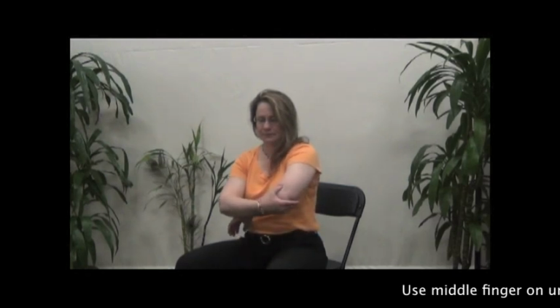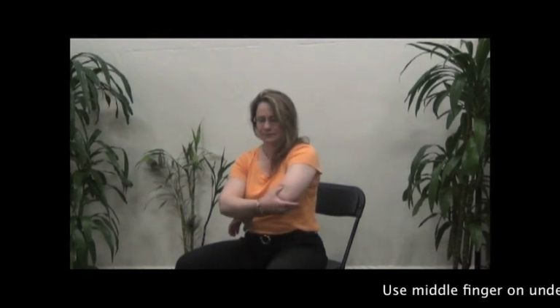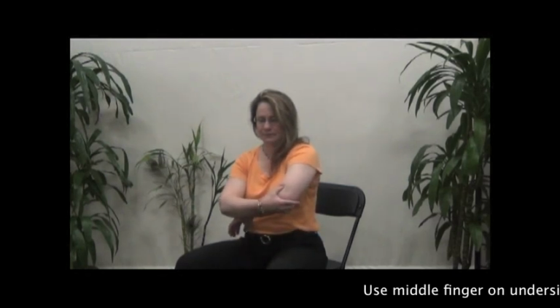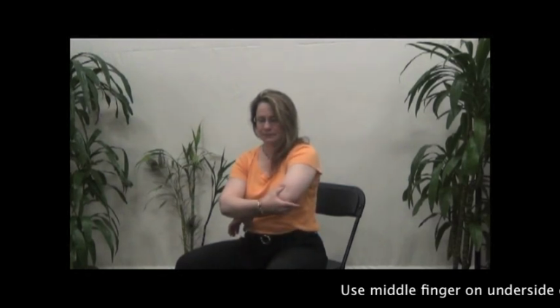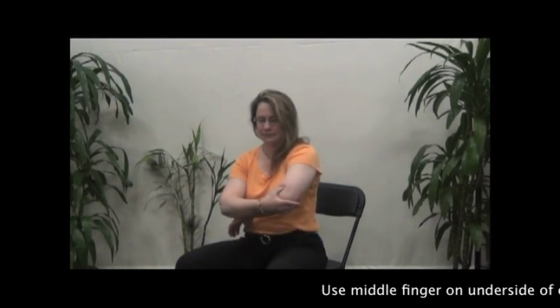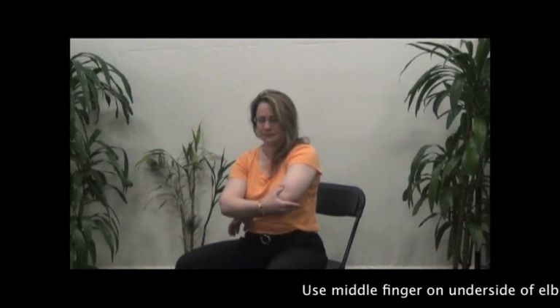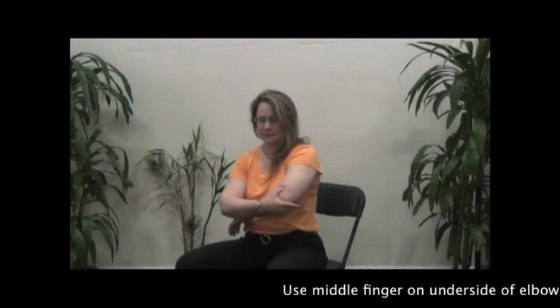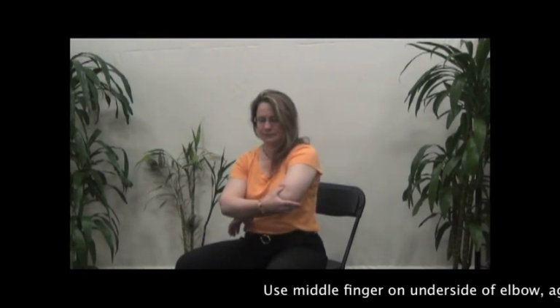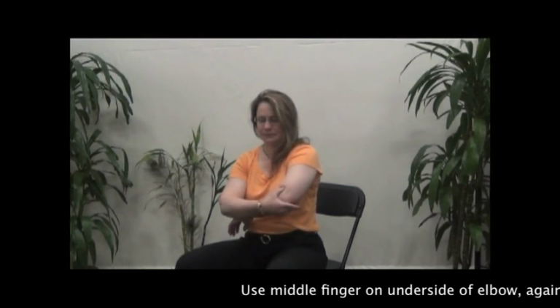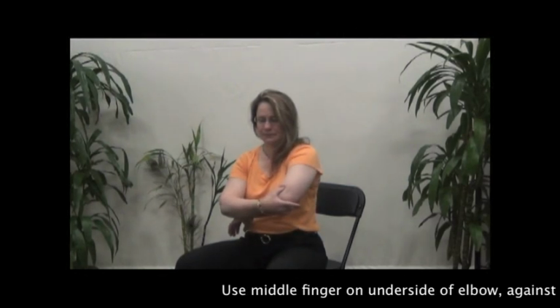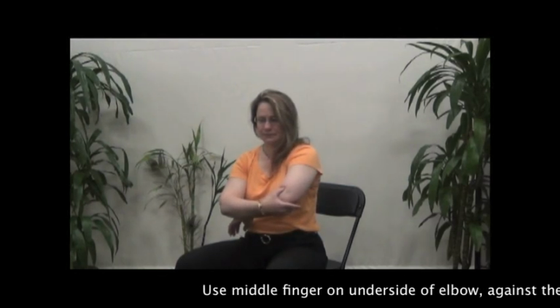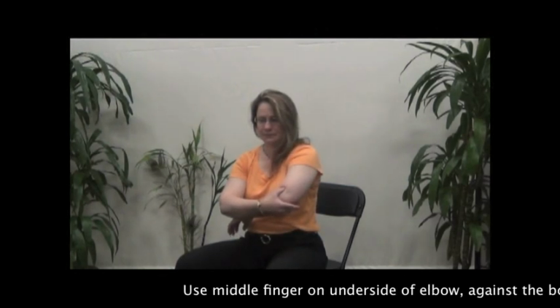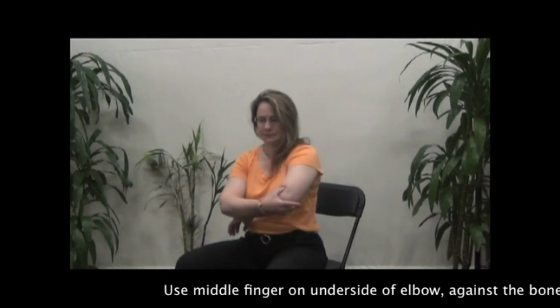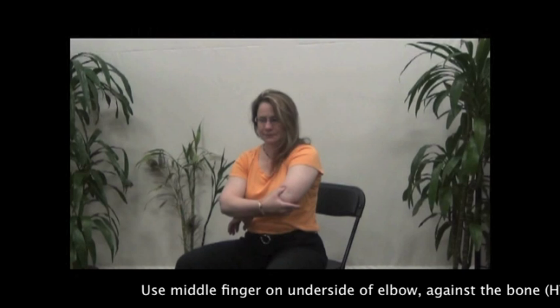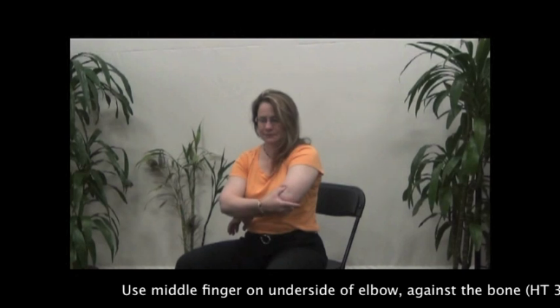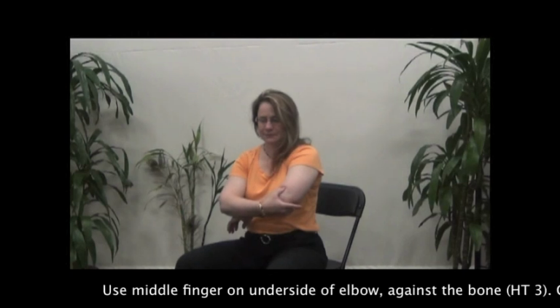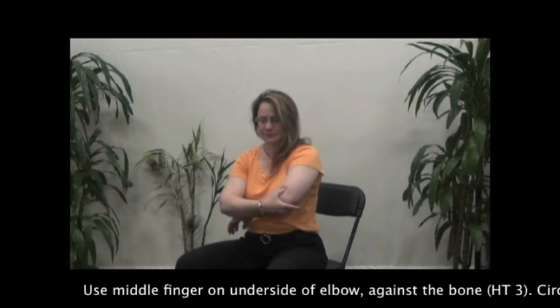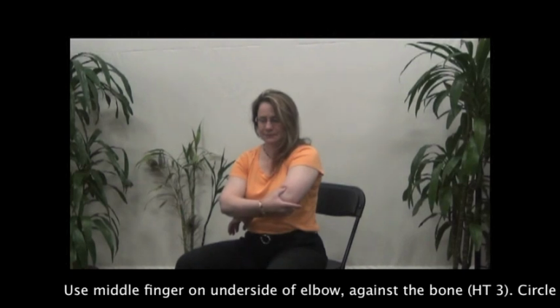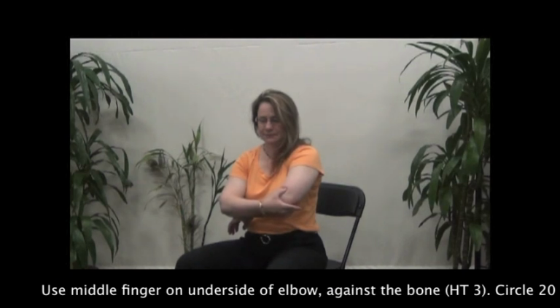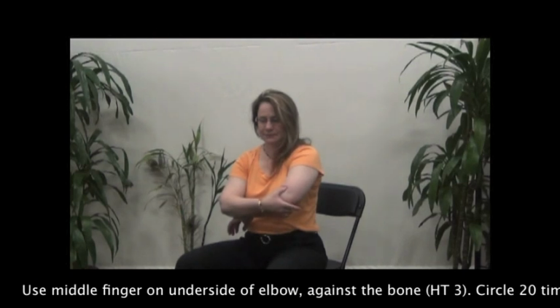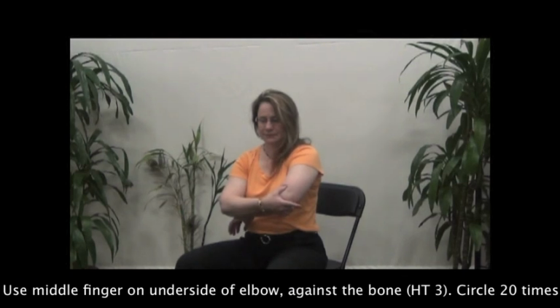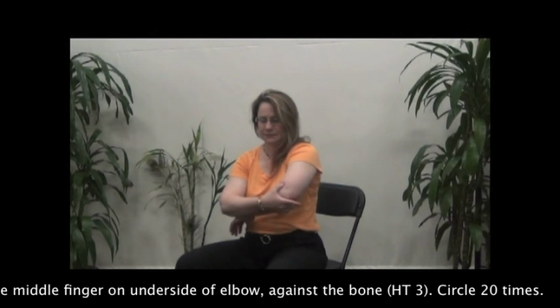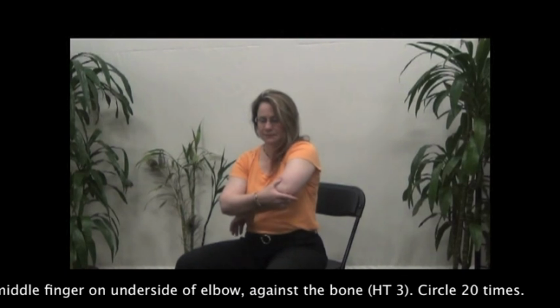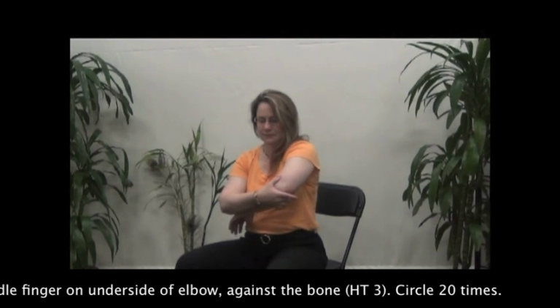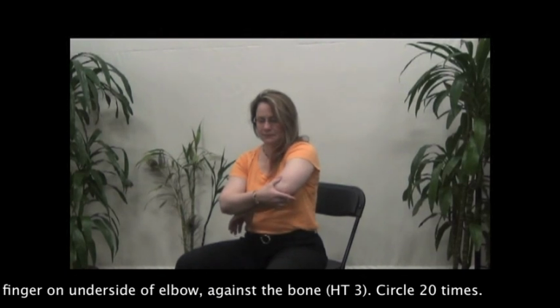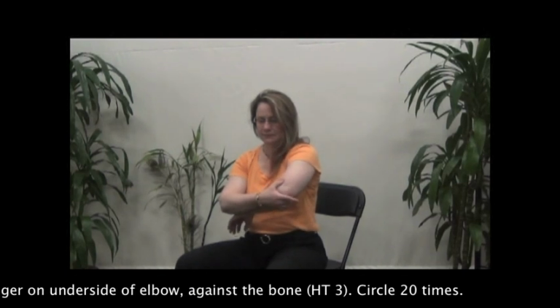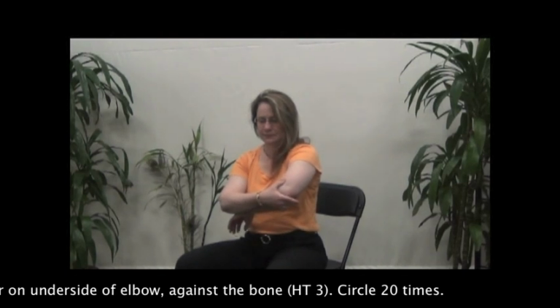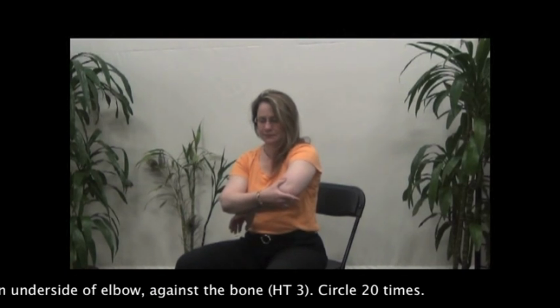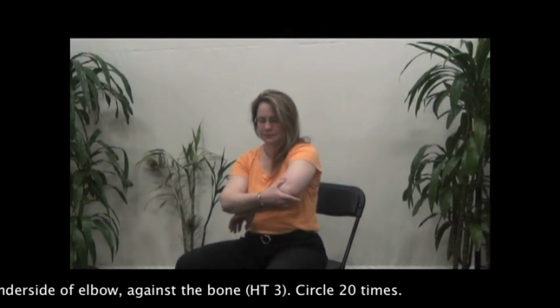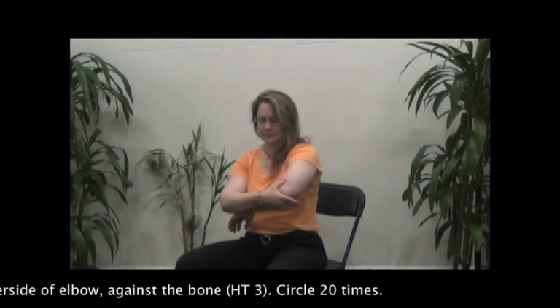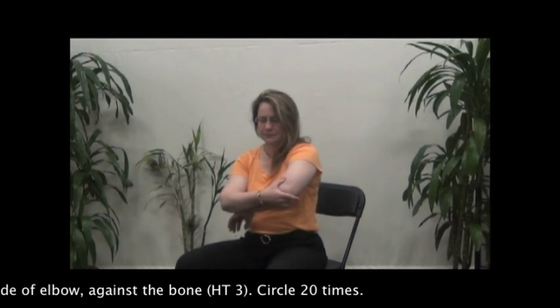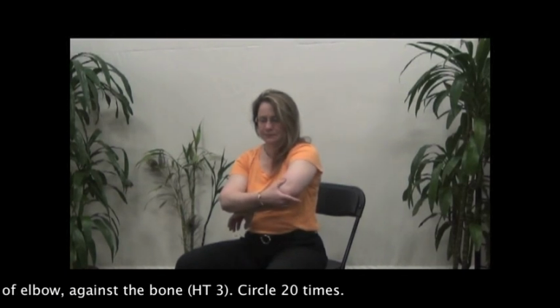Use the middle finger on the upper side of the elbow against the bone and circle 20 times.